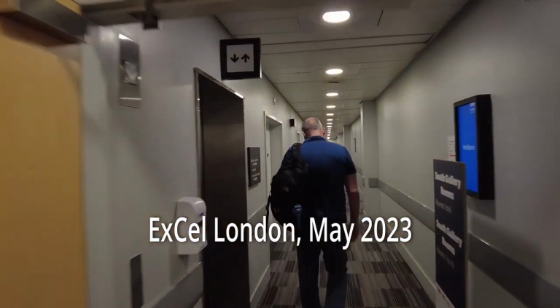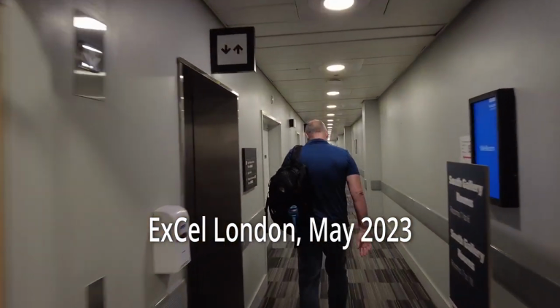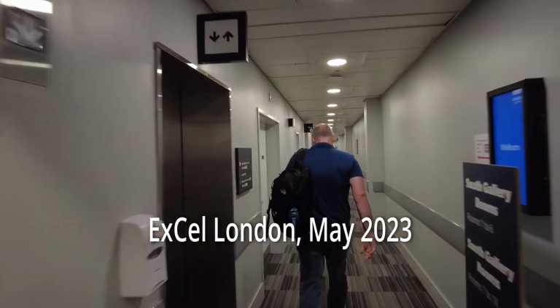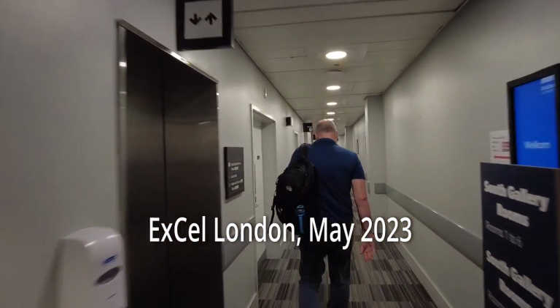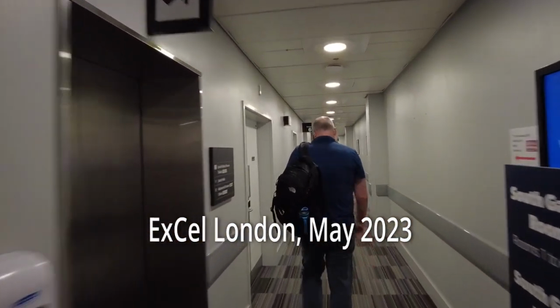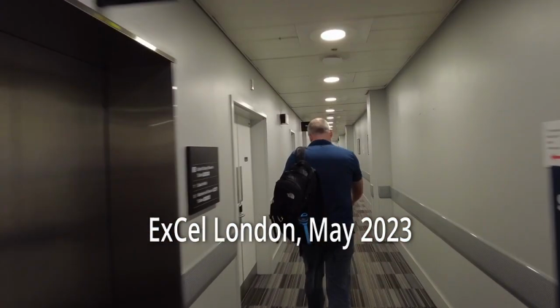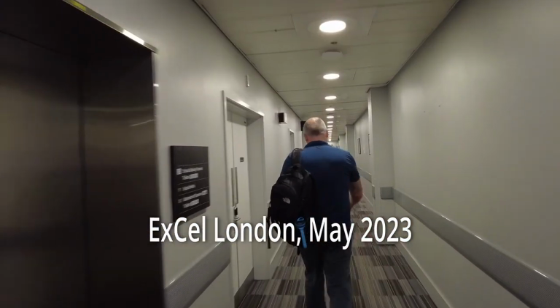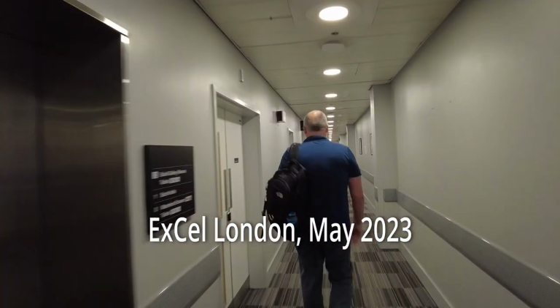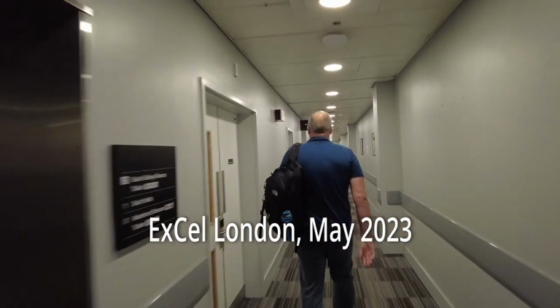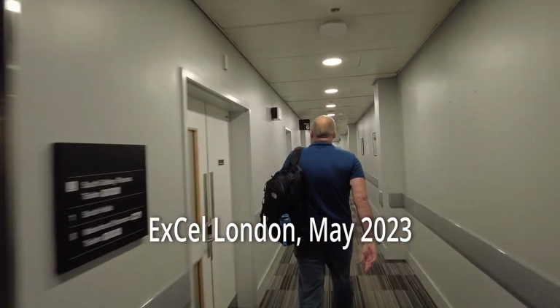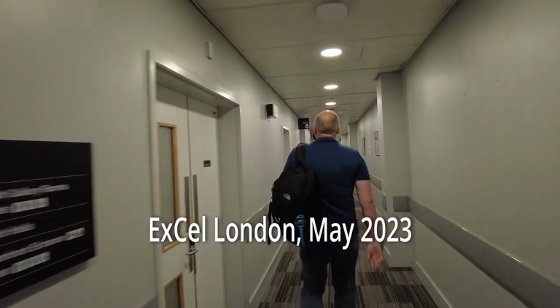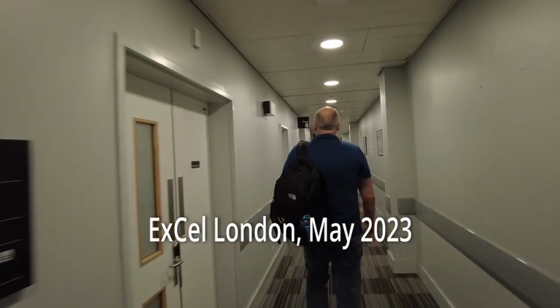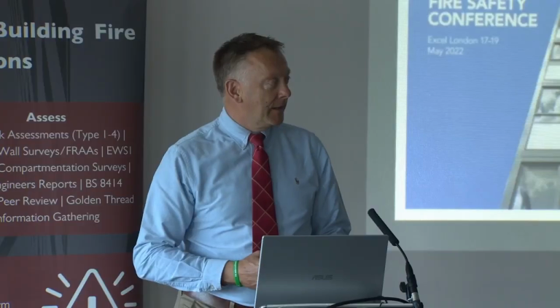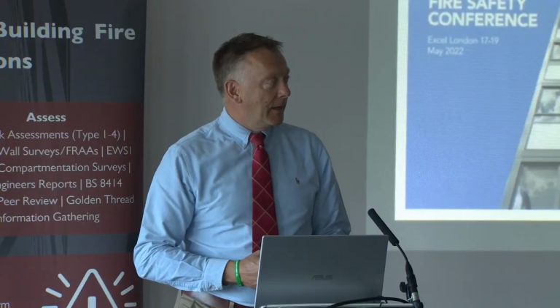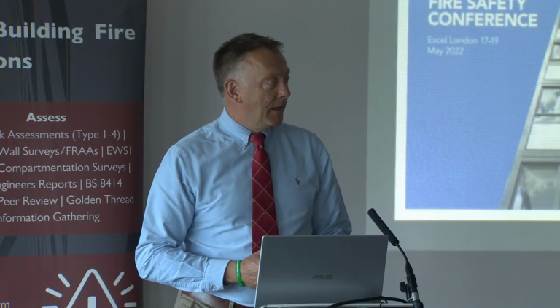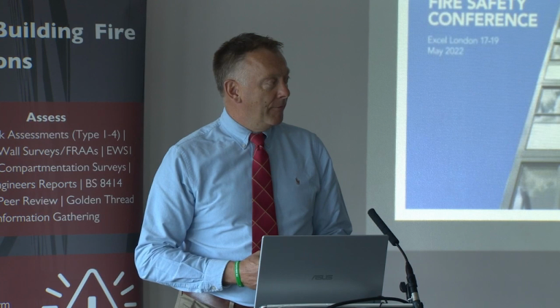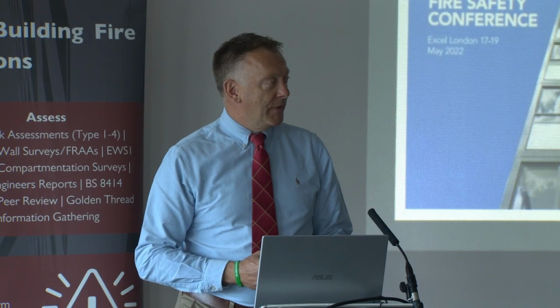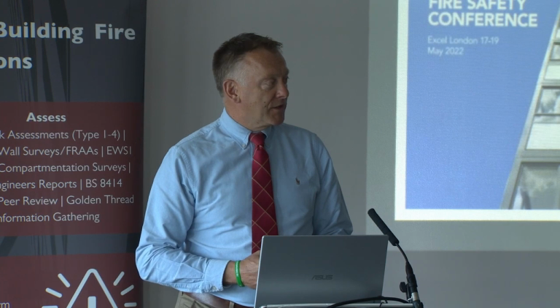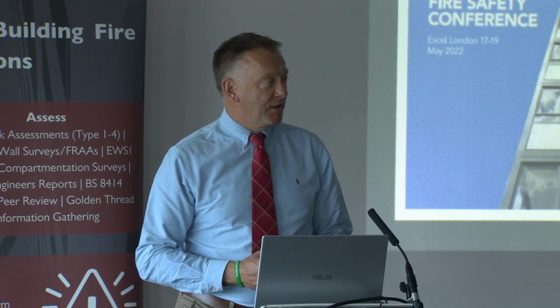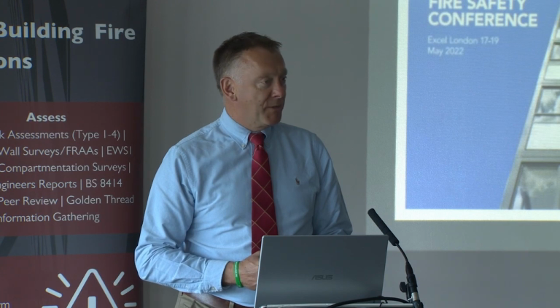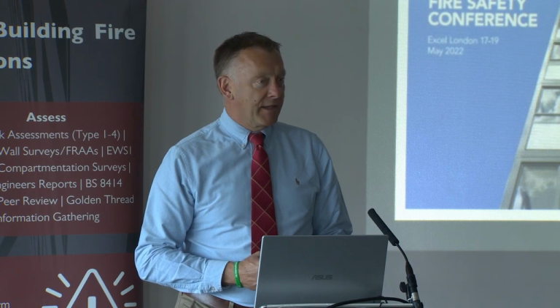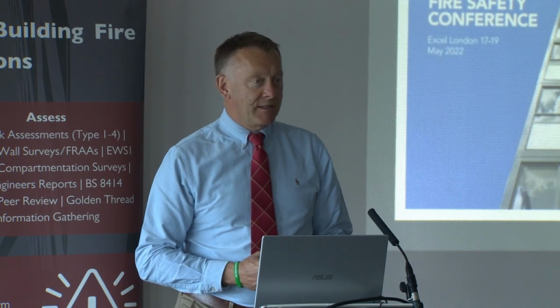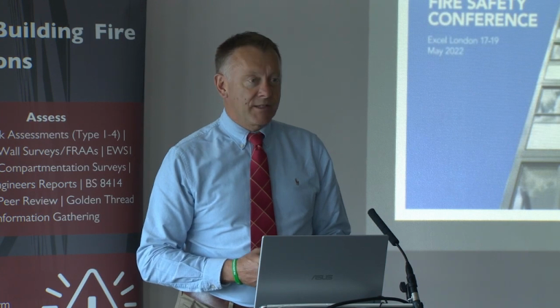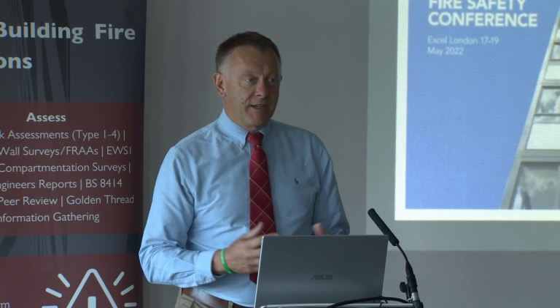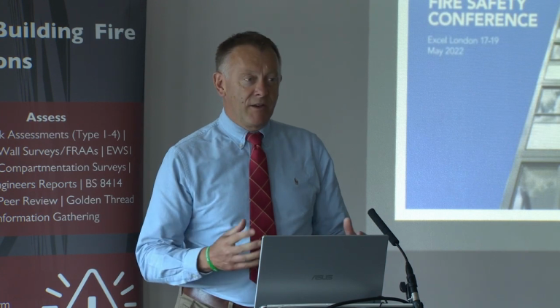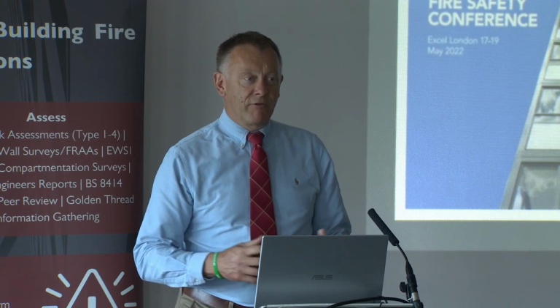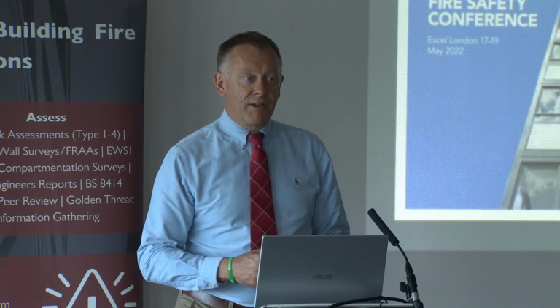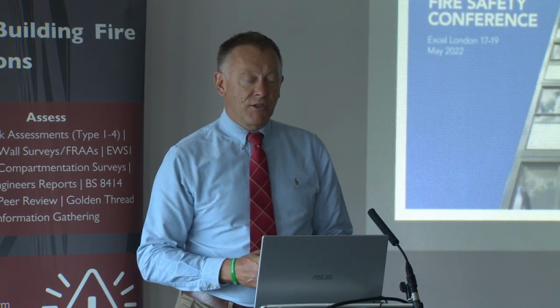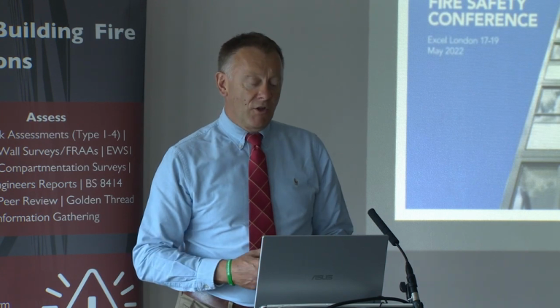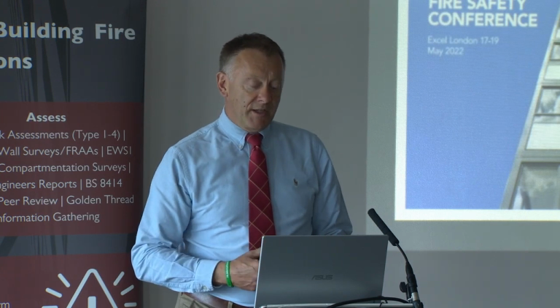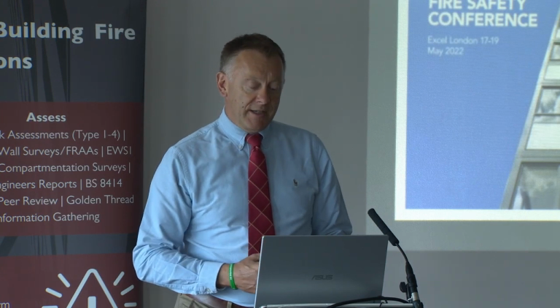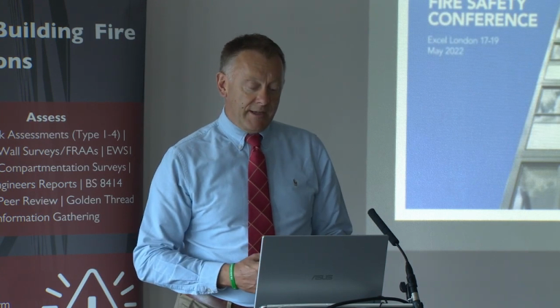It's great to see everybody here. It's nice to get to see old friends and colleagues again.